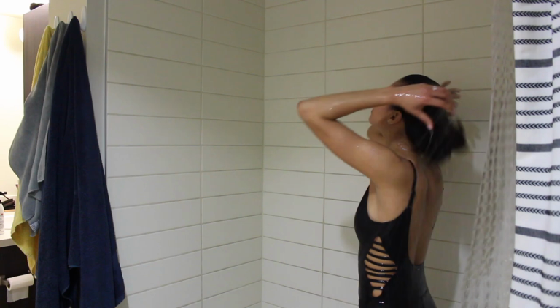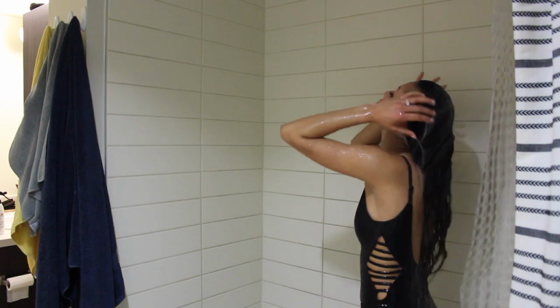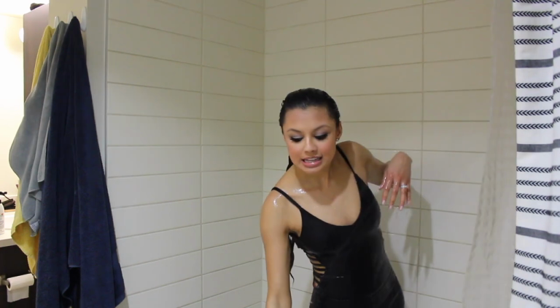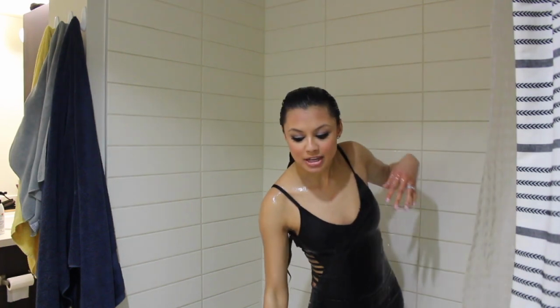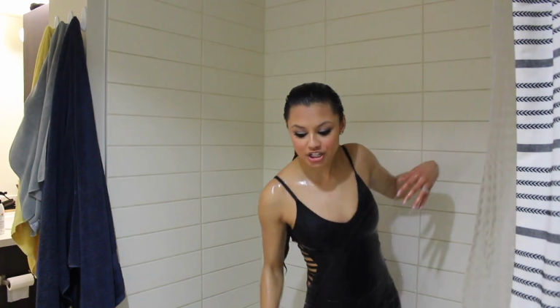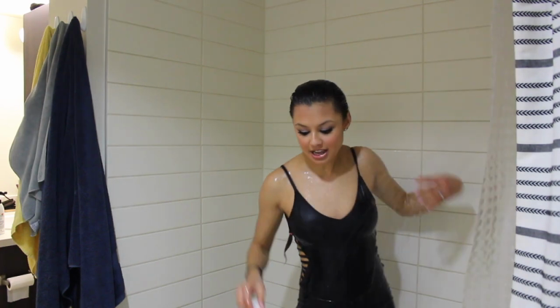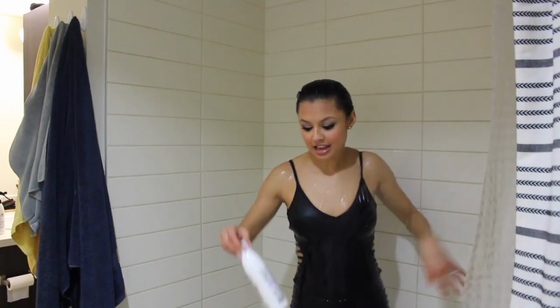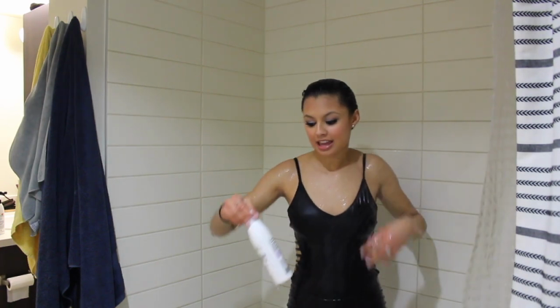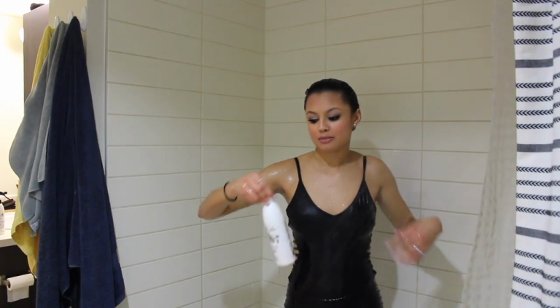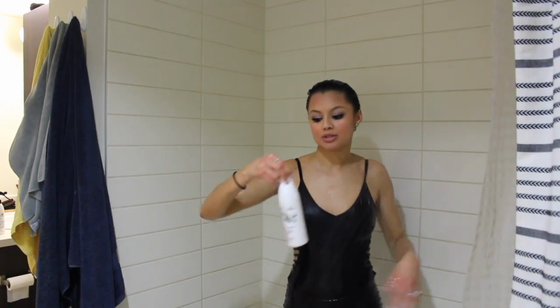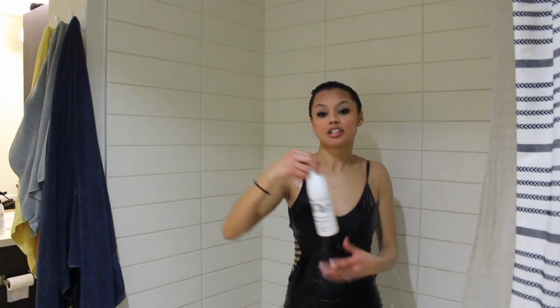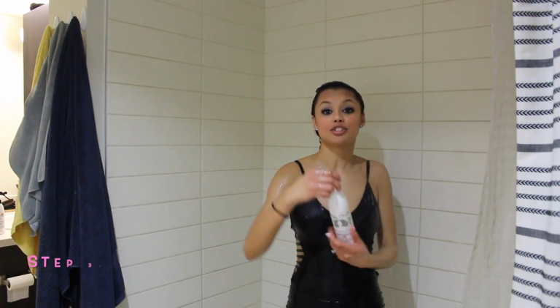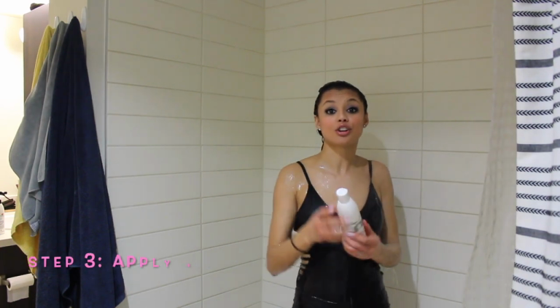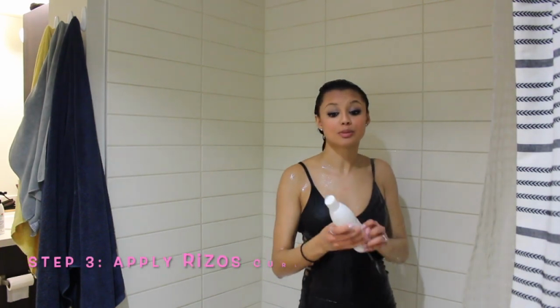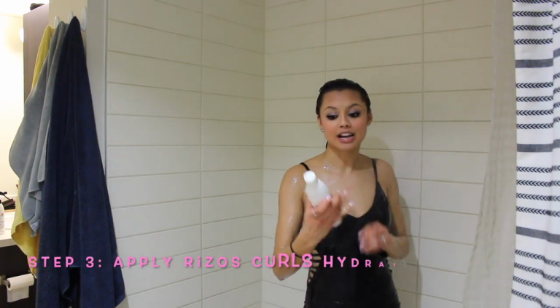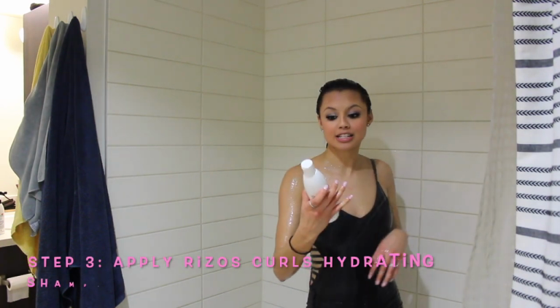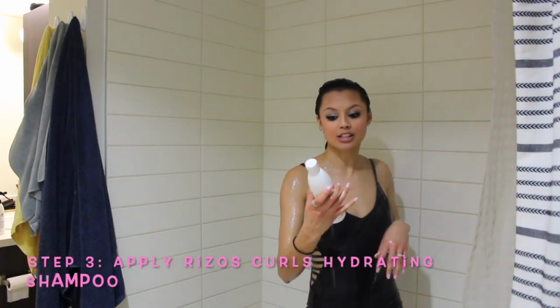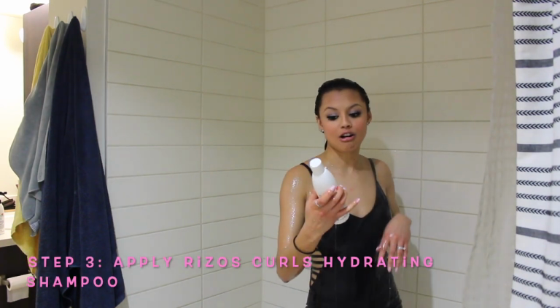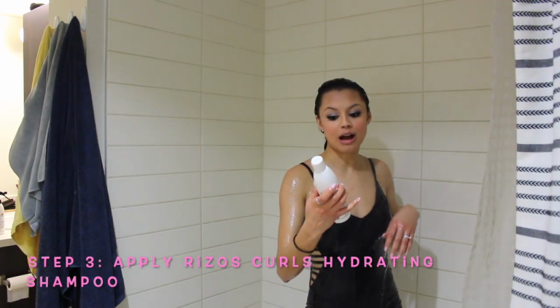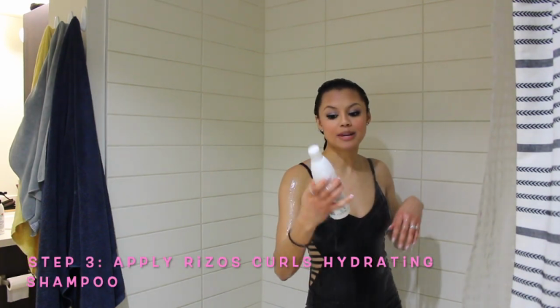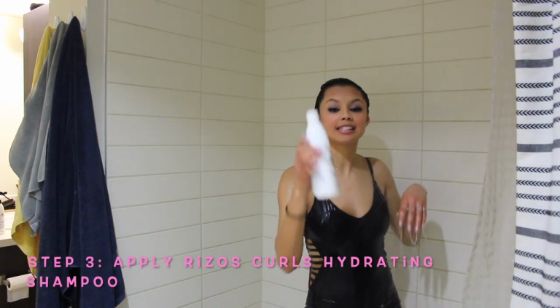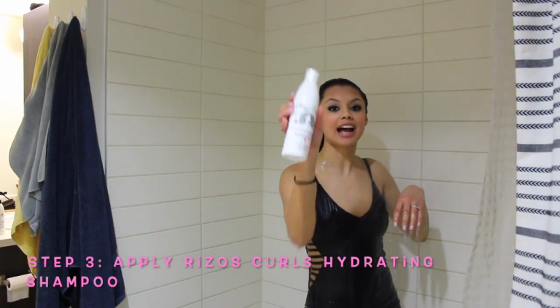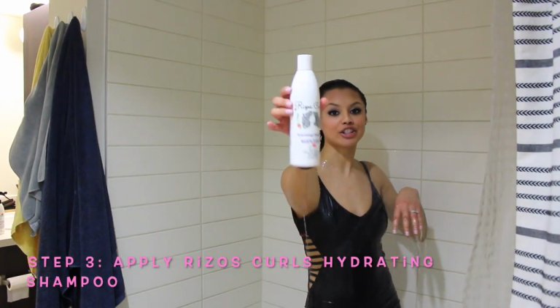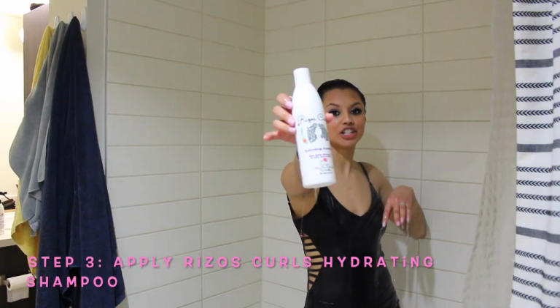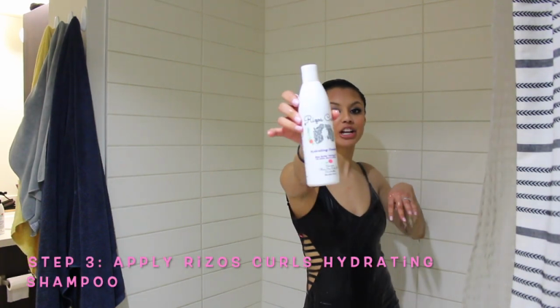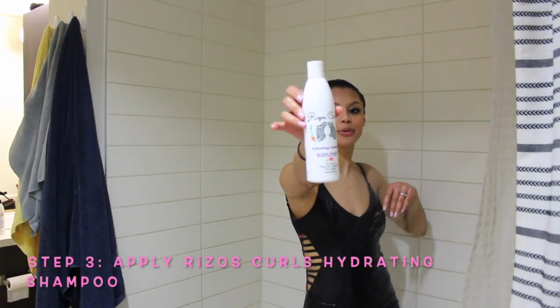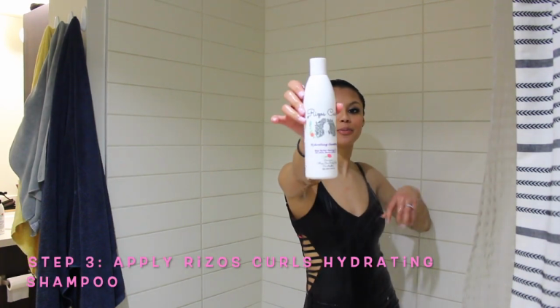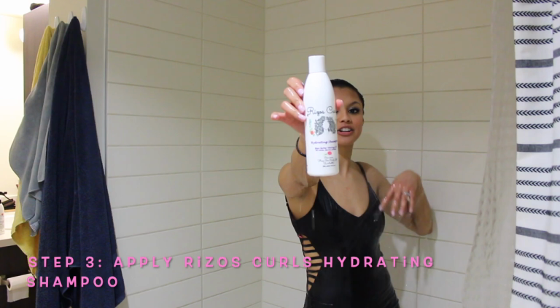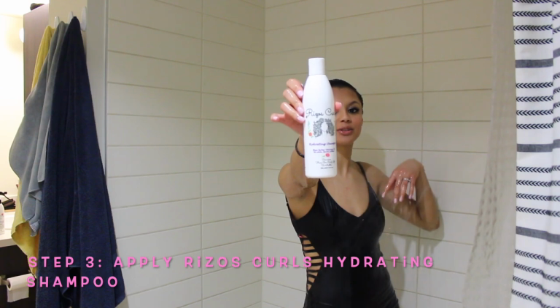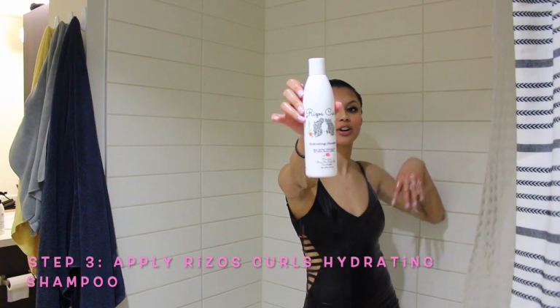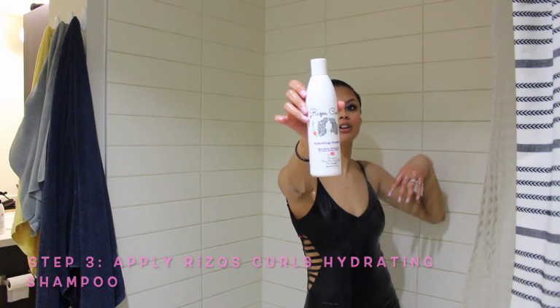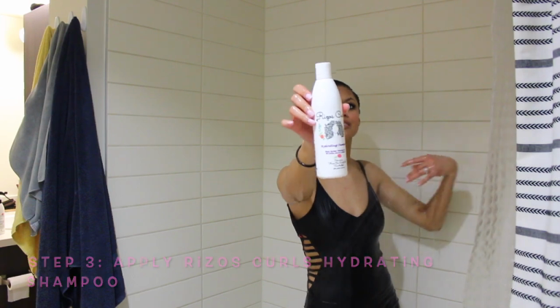As I mentioned, I am using the Riesel's Curls products, so up next is the Hydrating Shampoo by Riesel's Curls.